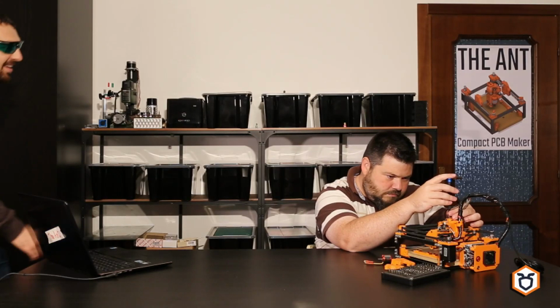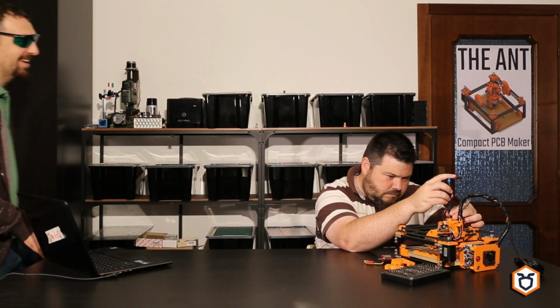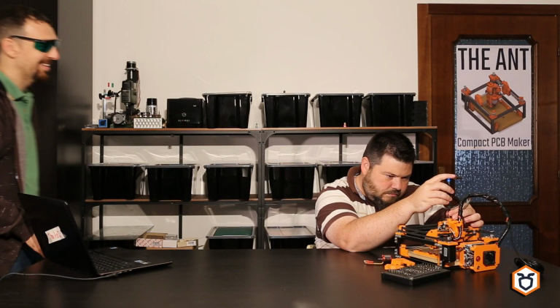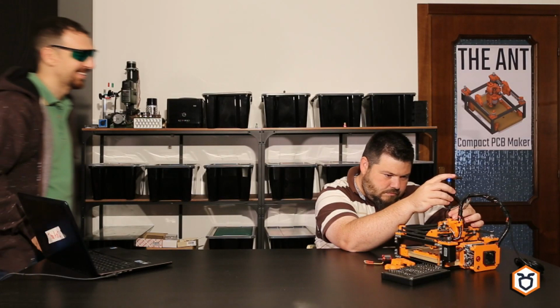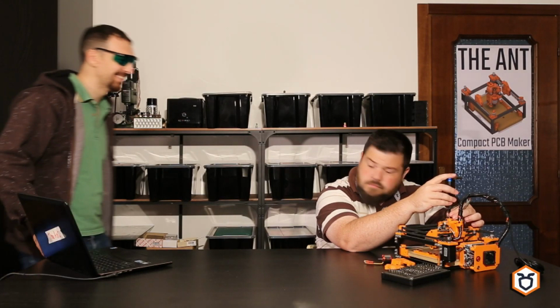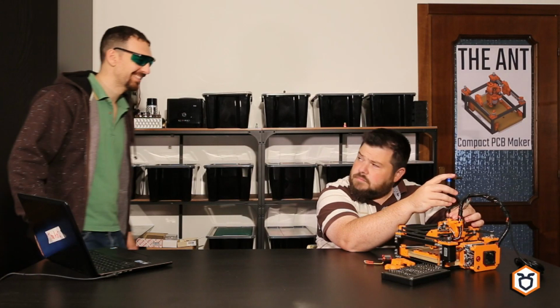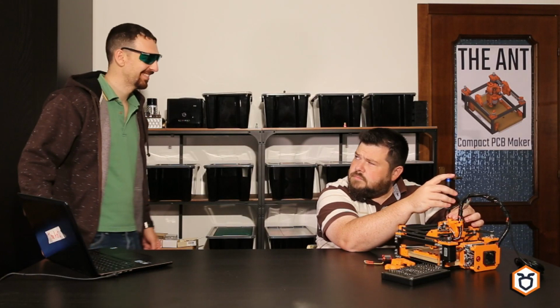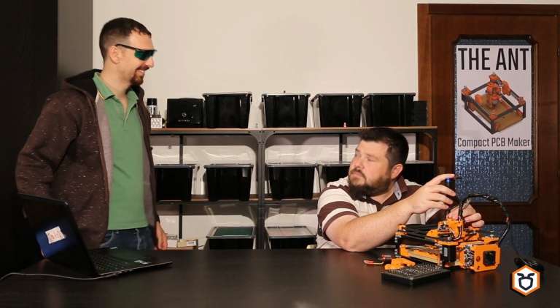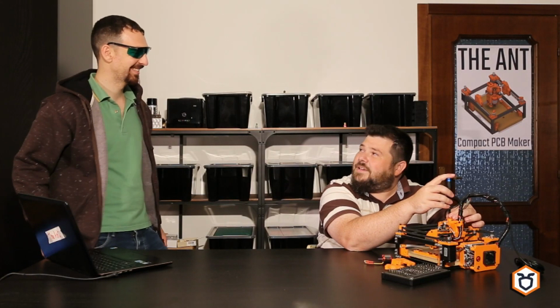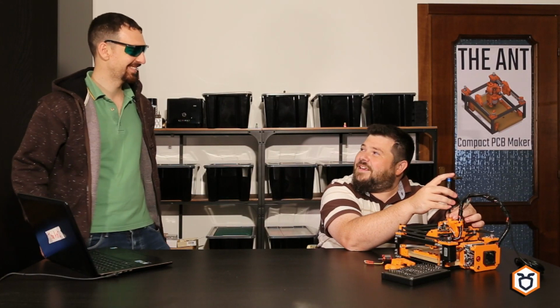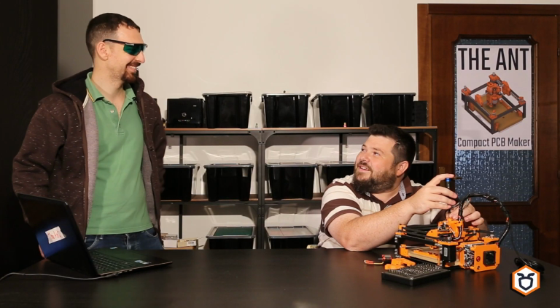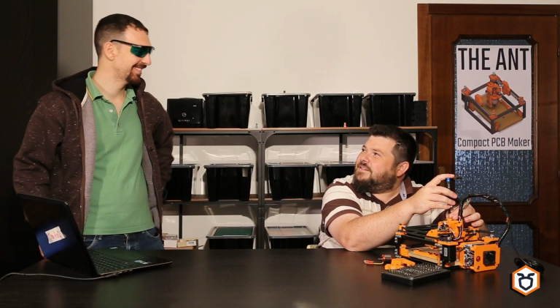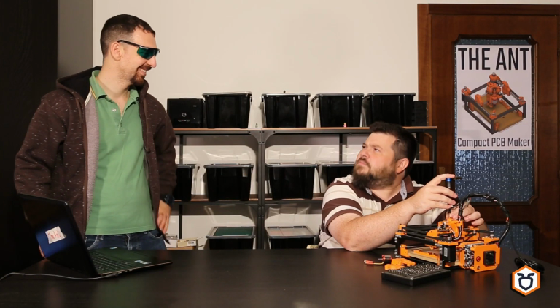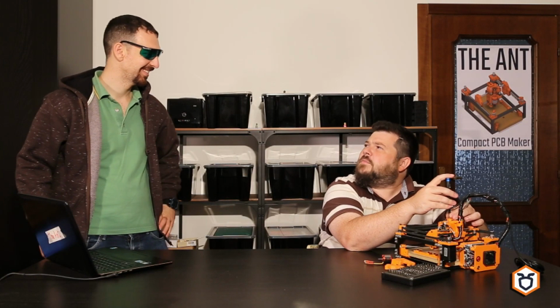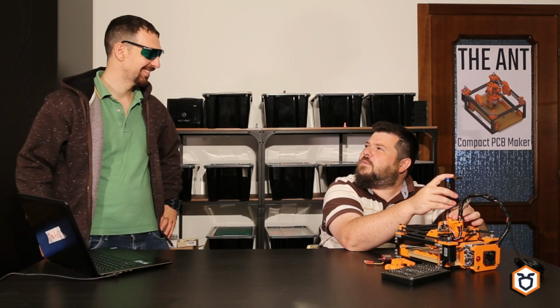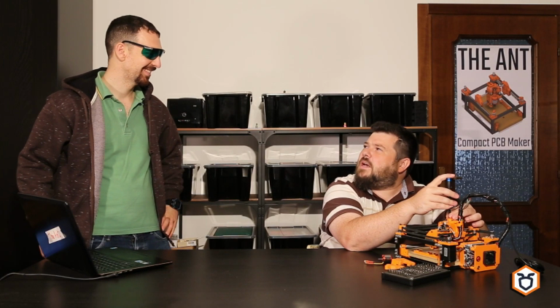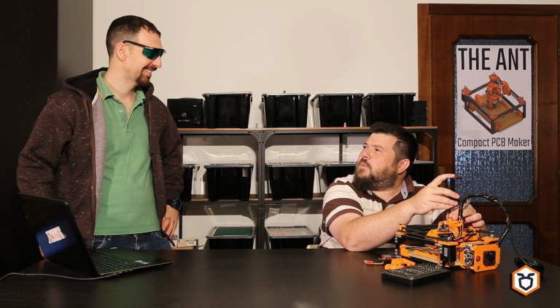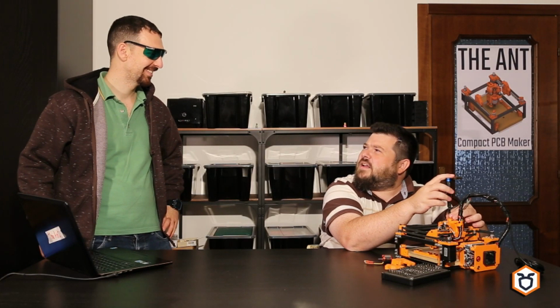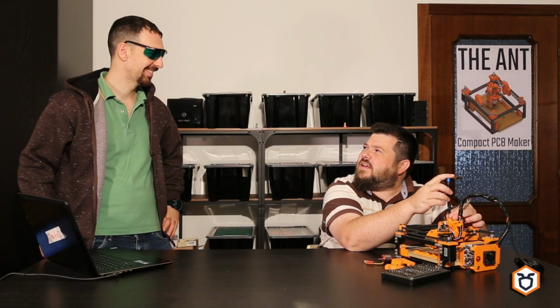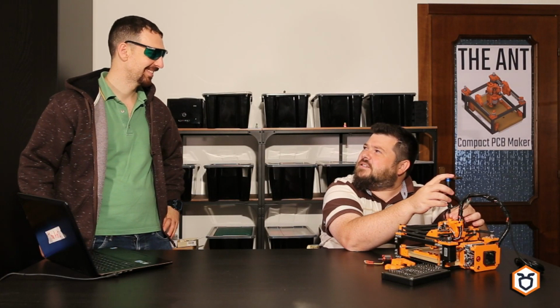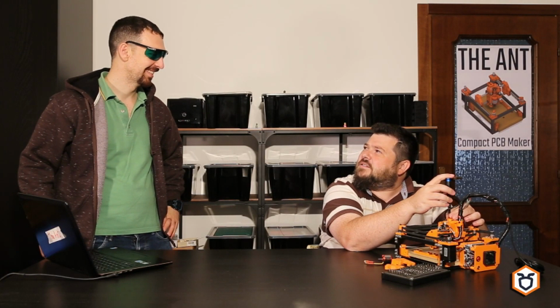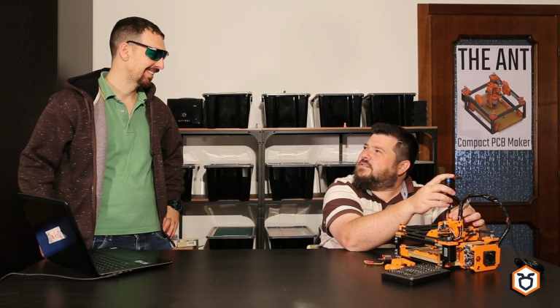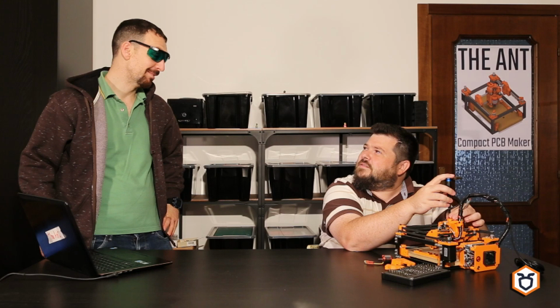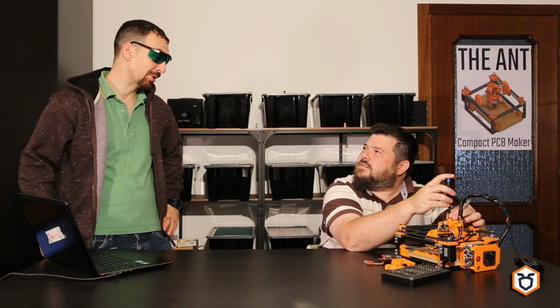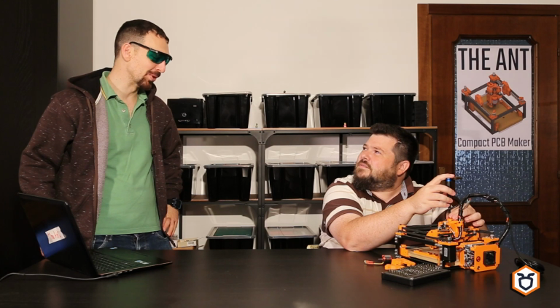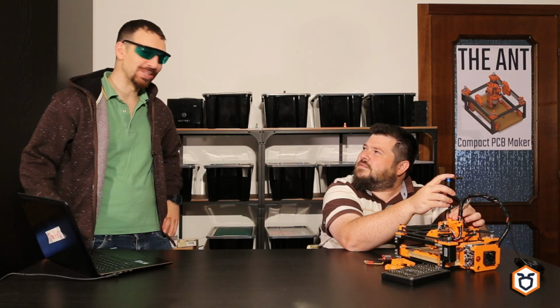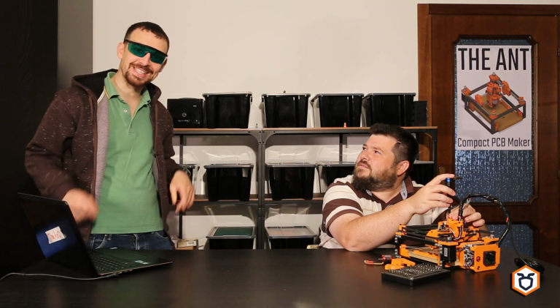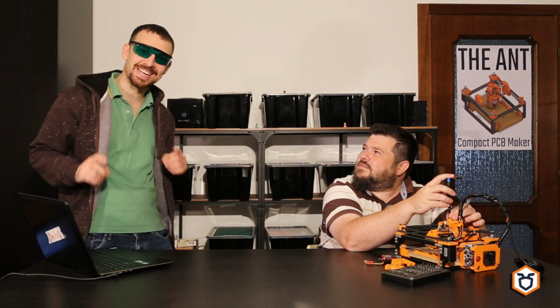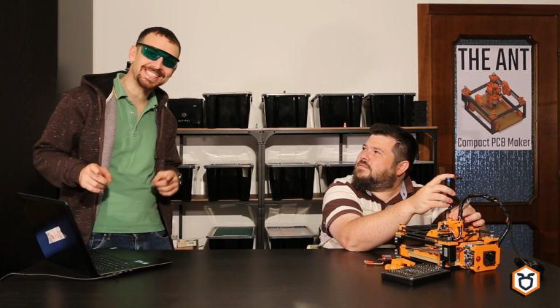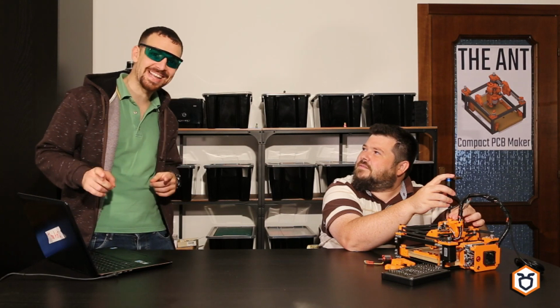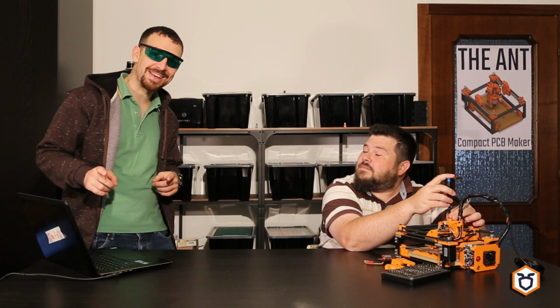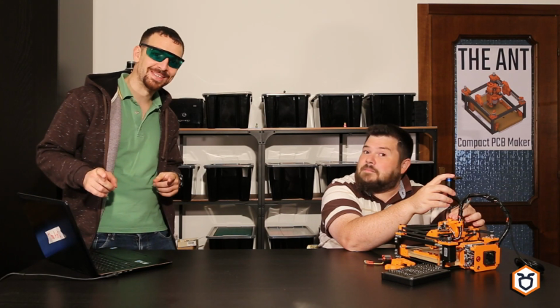Hey! What's up with the glasses? Because it's laser time!